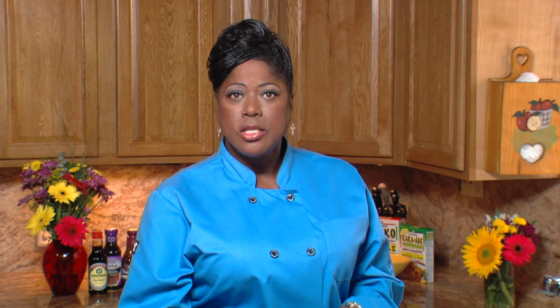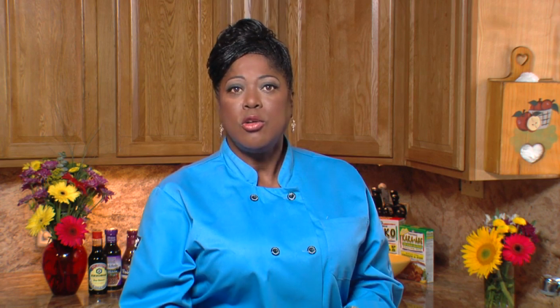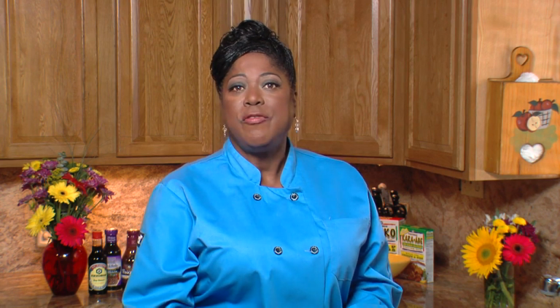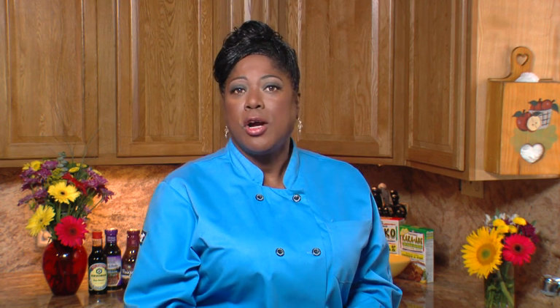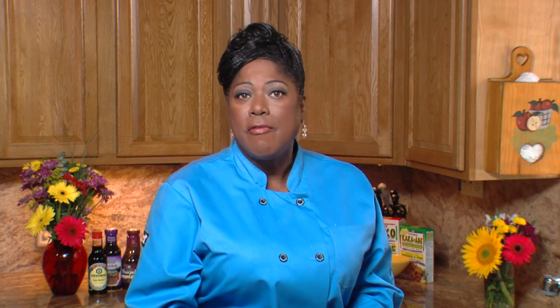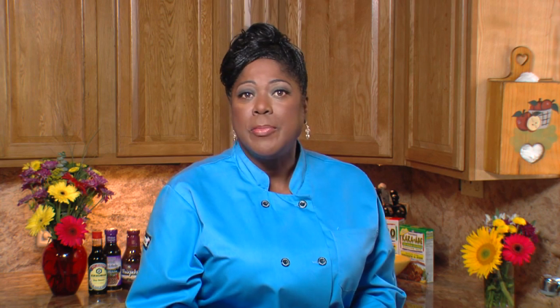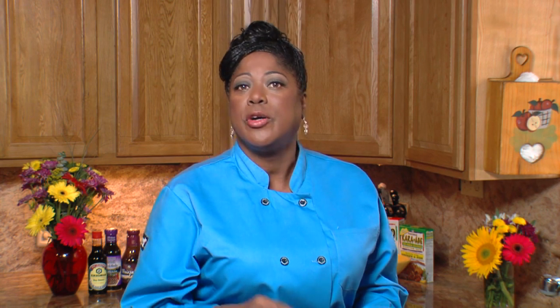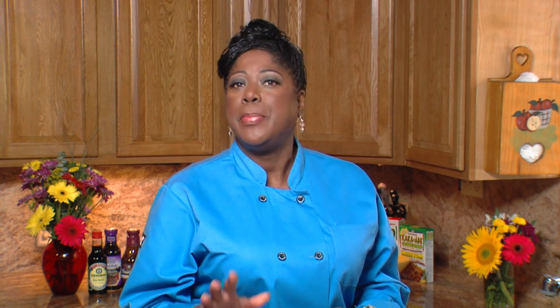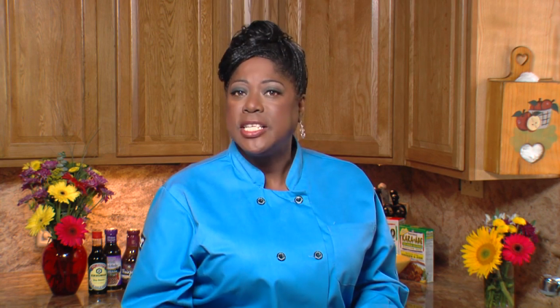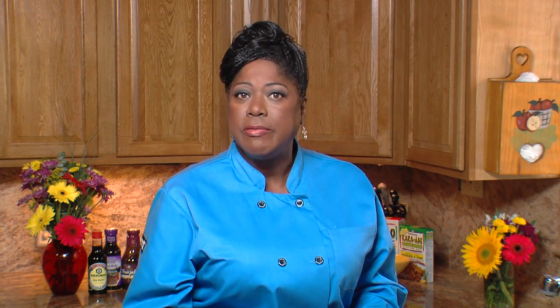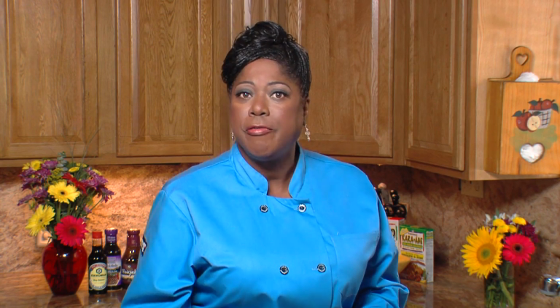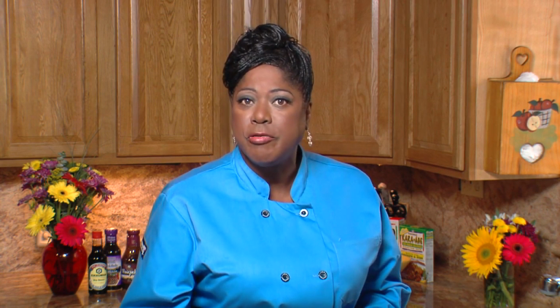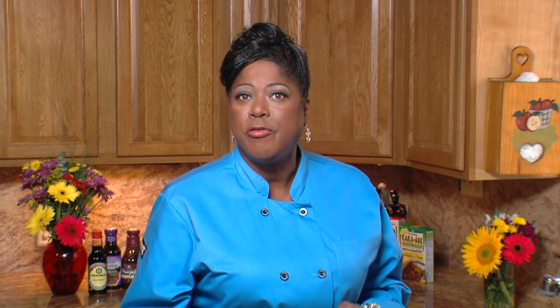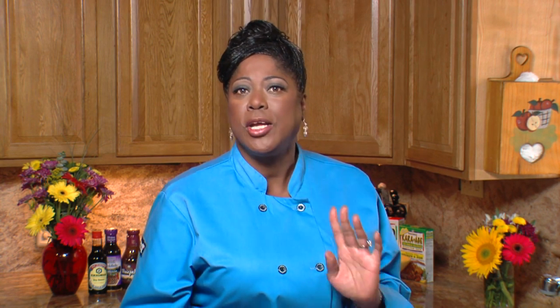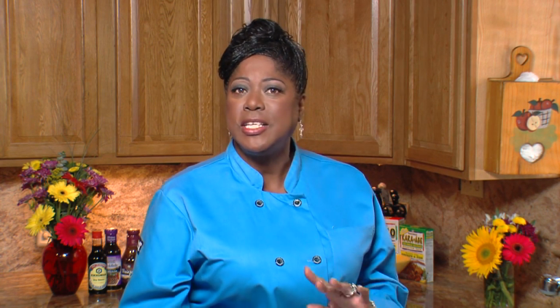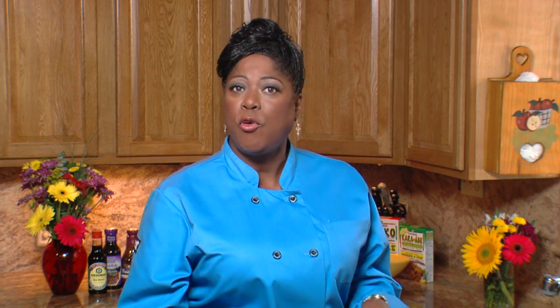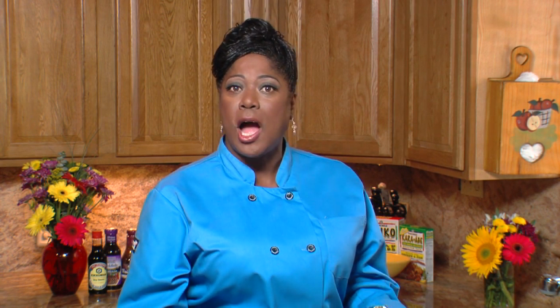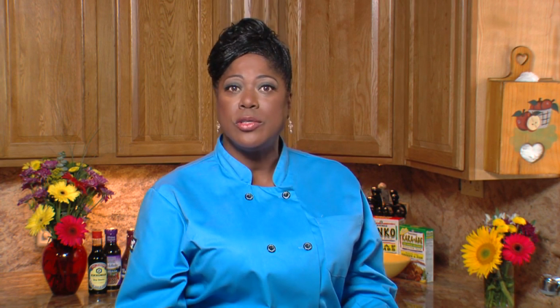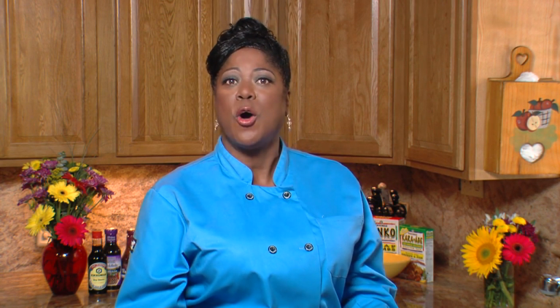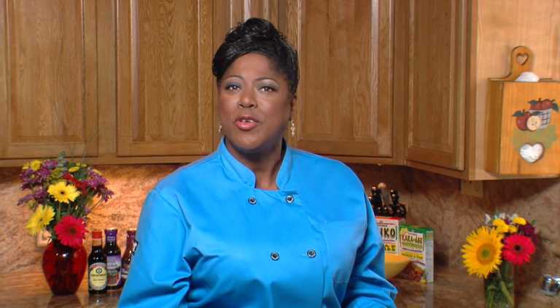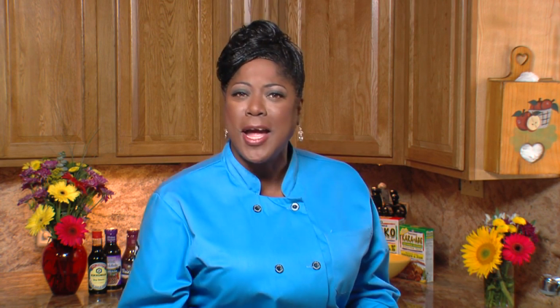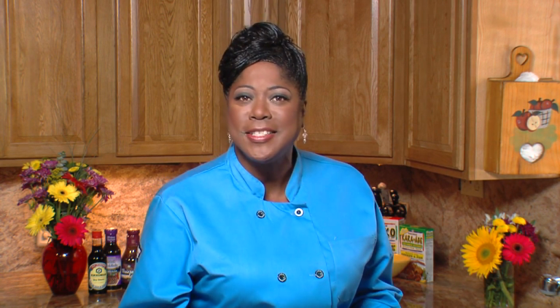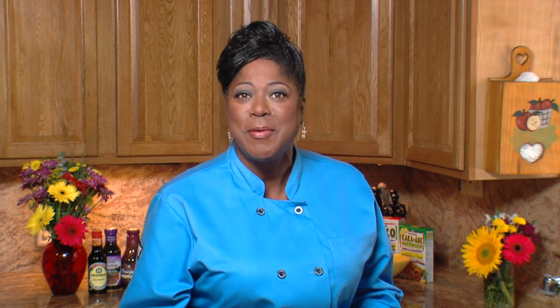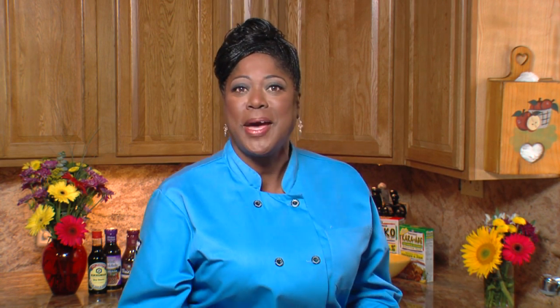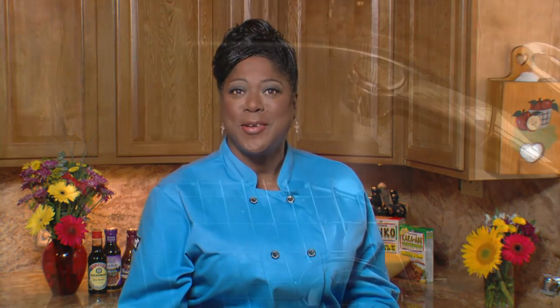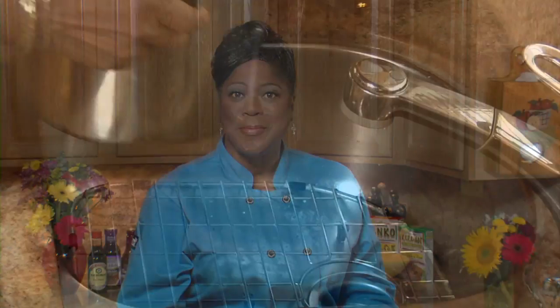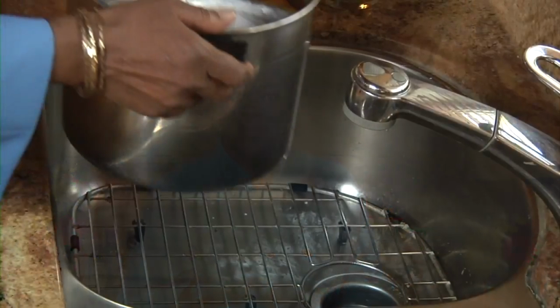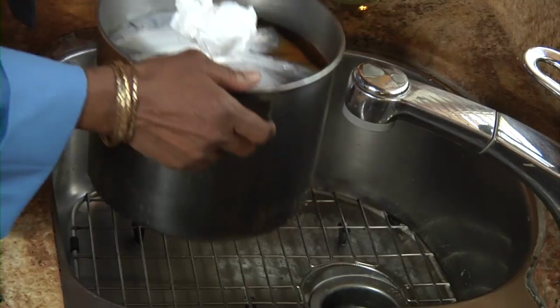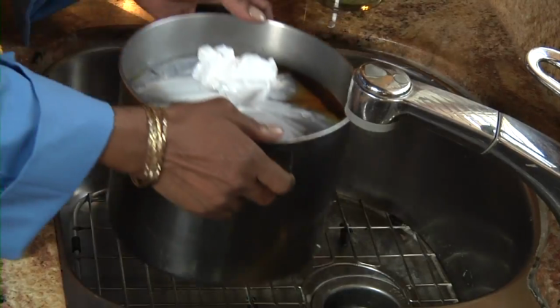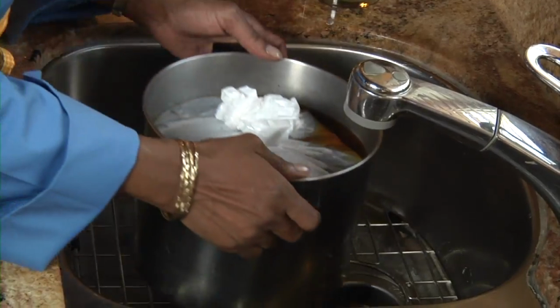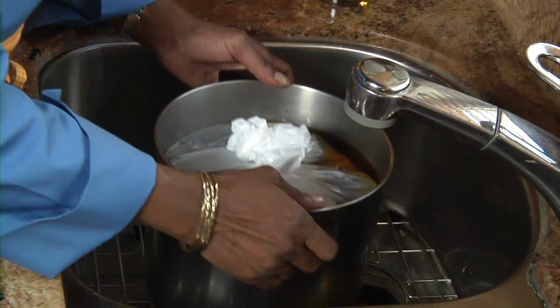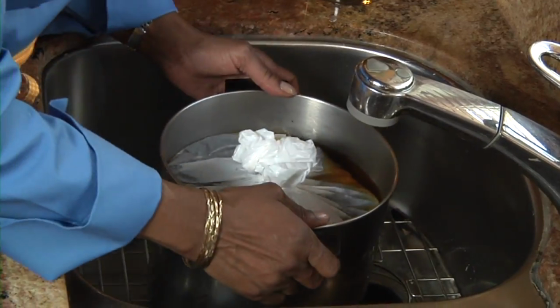There's no need for a cover. I'm just going to put this in the refrigerator for at least four hours, and overnight is even better. Brining is done.